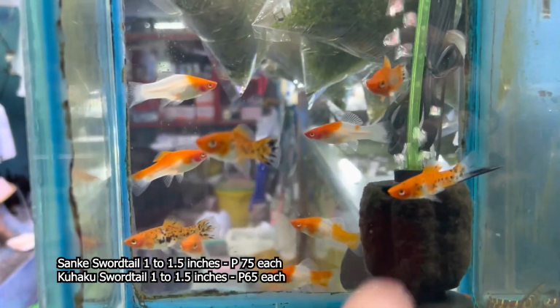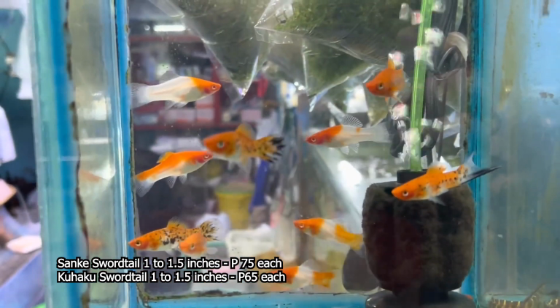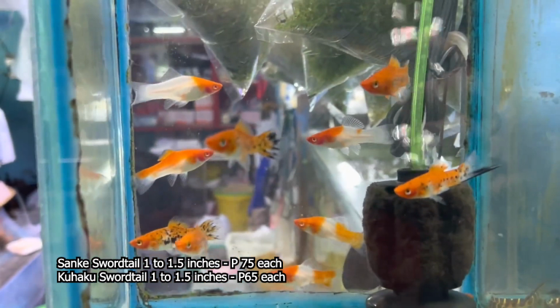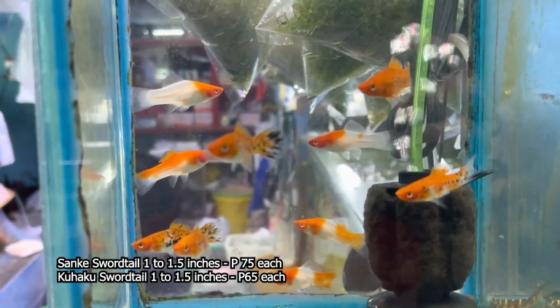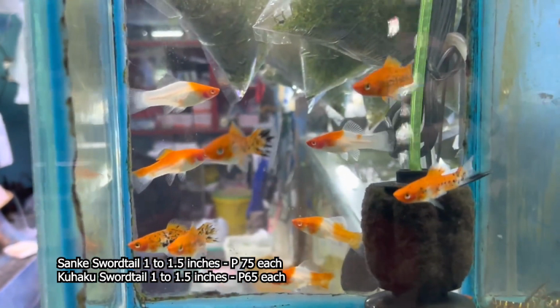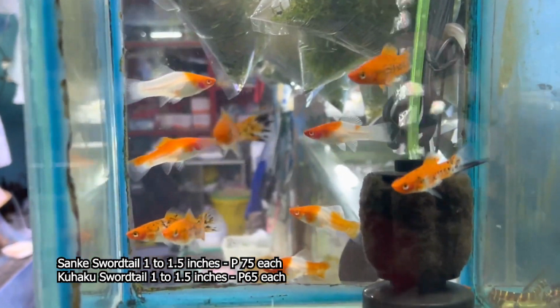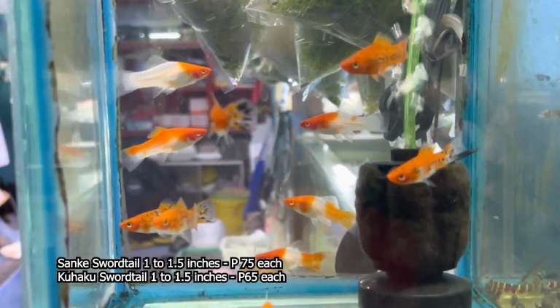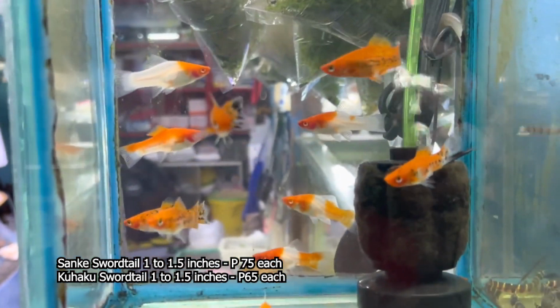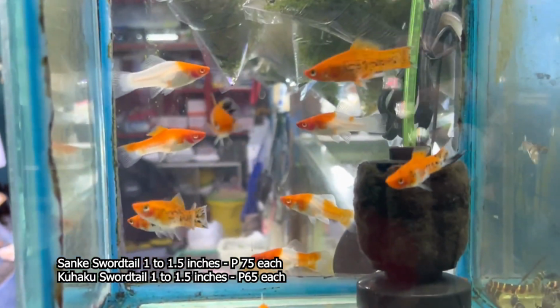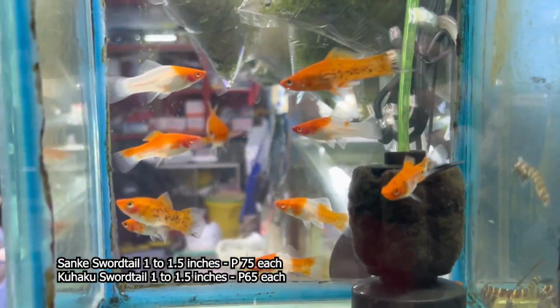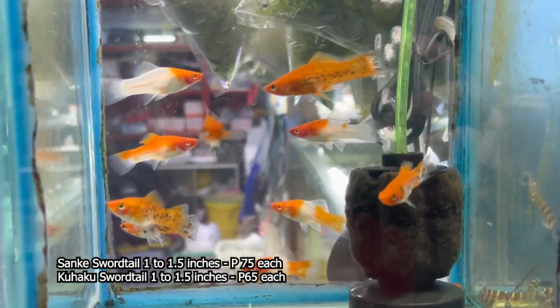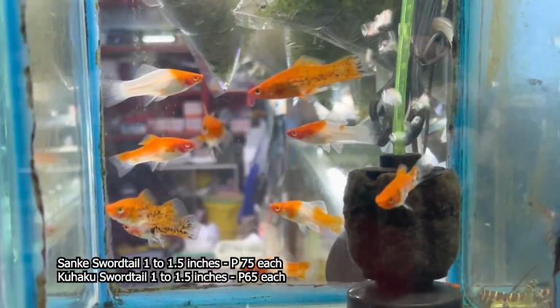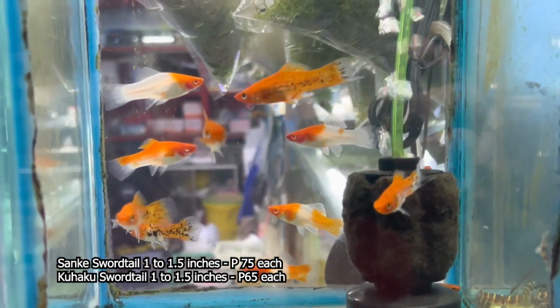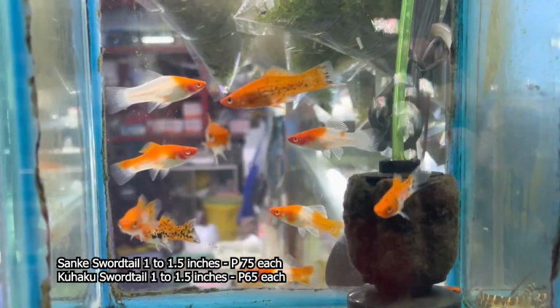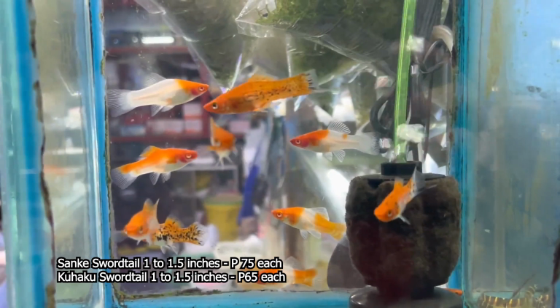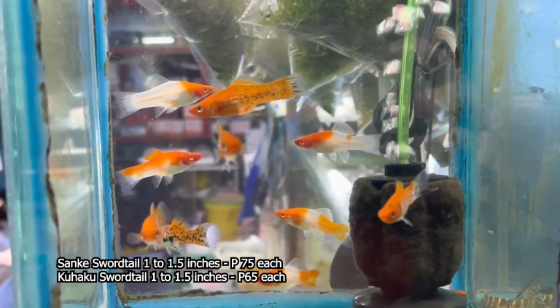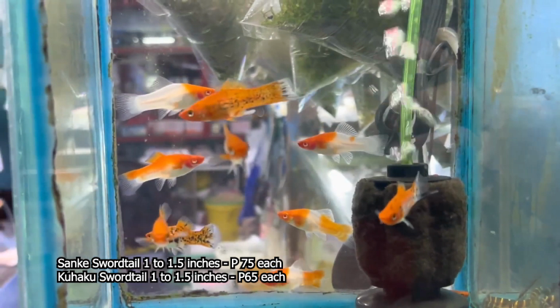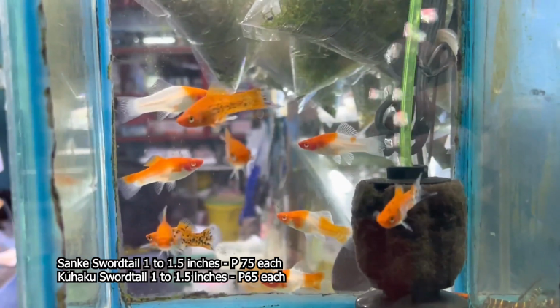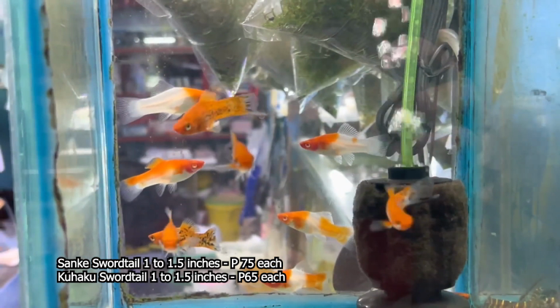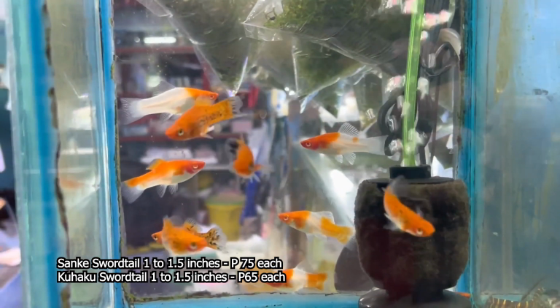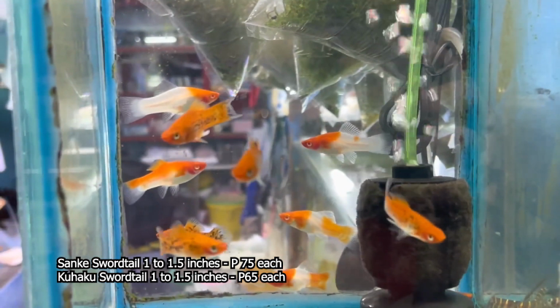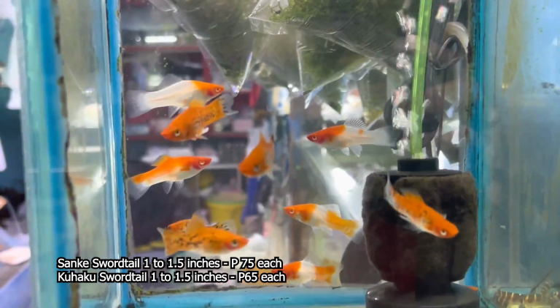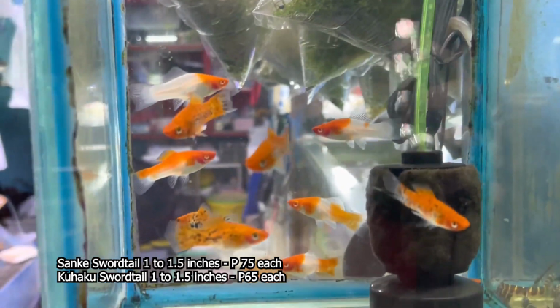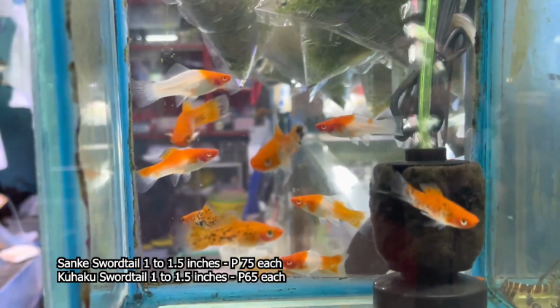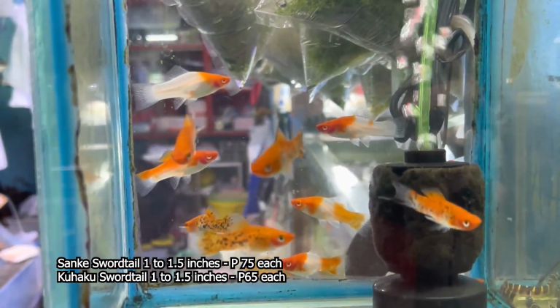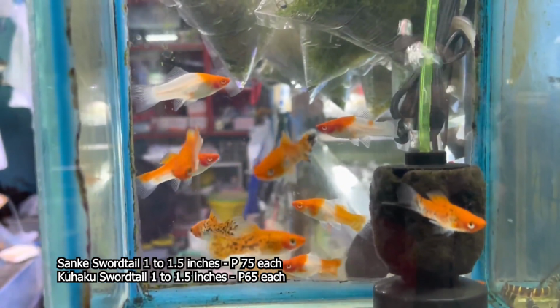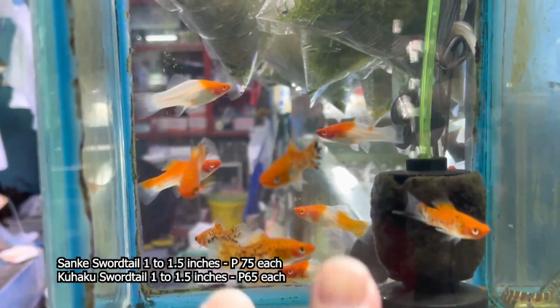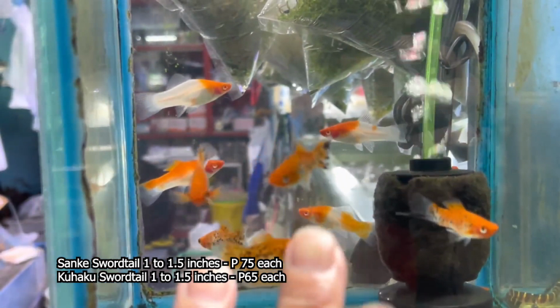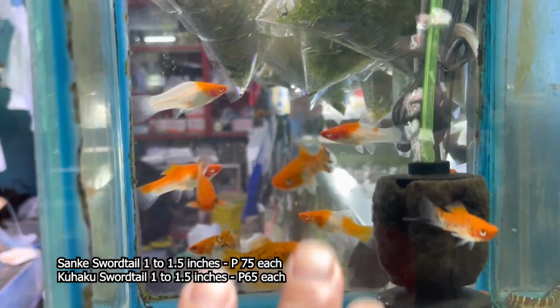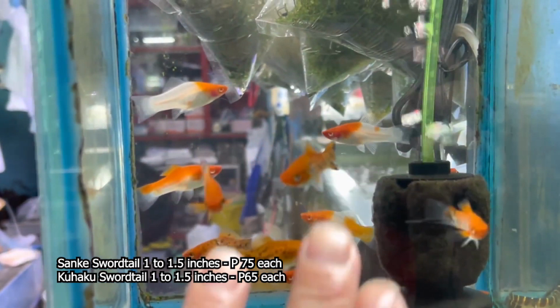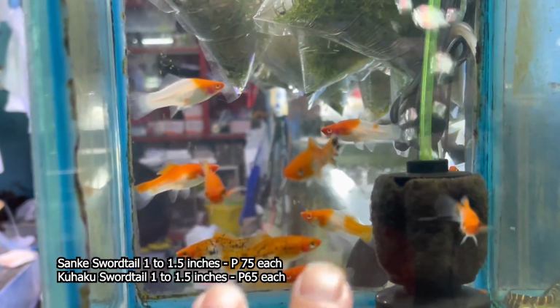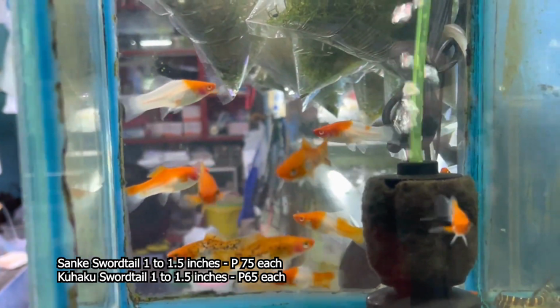O-order po tayo niya para dumami pa ulit ang ating available na gantong klaseng sword tail.